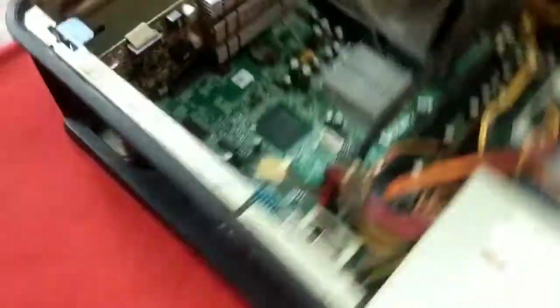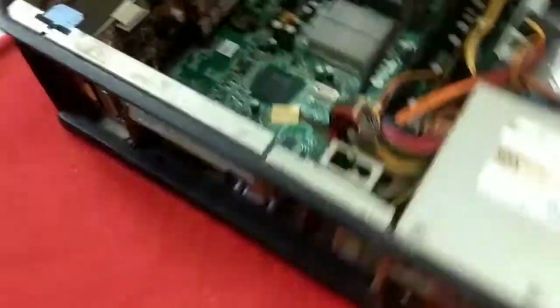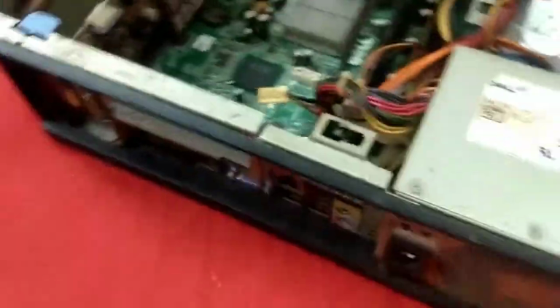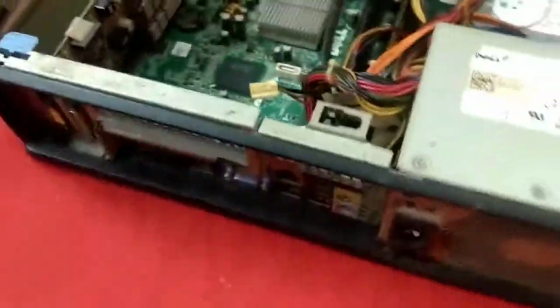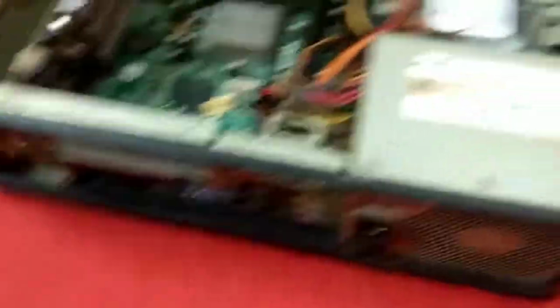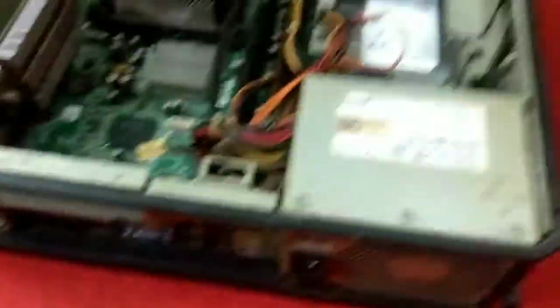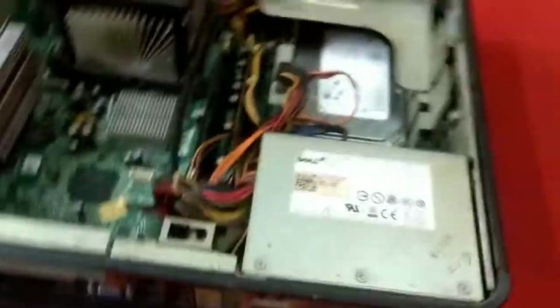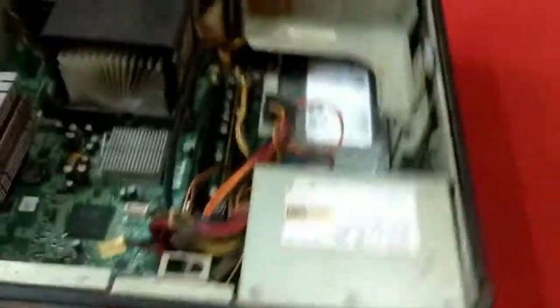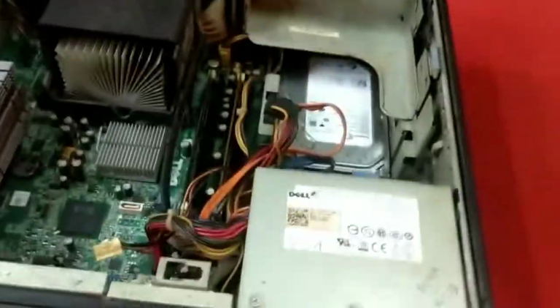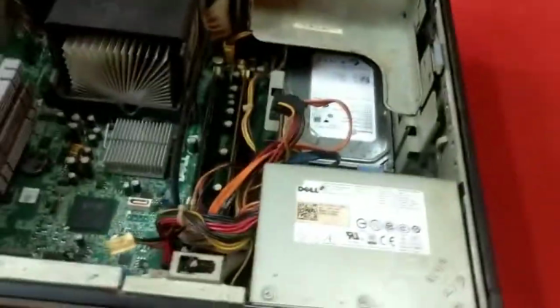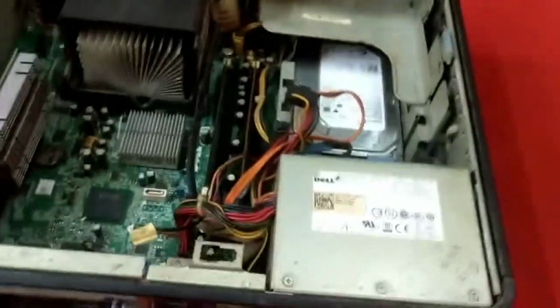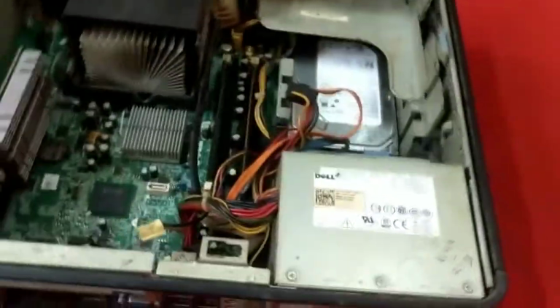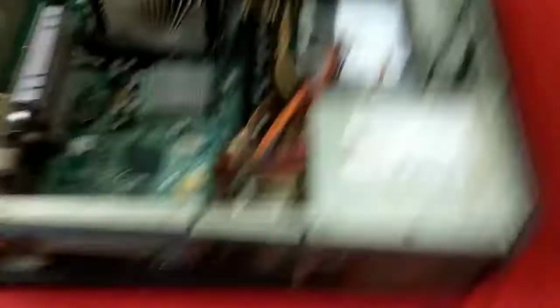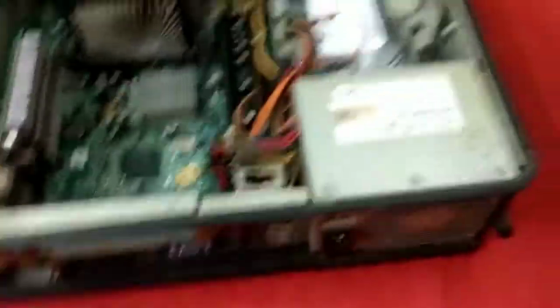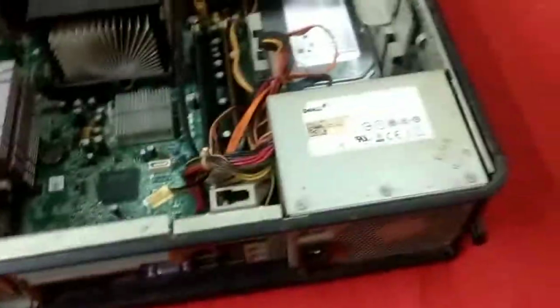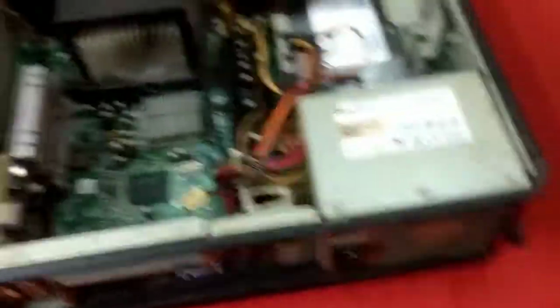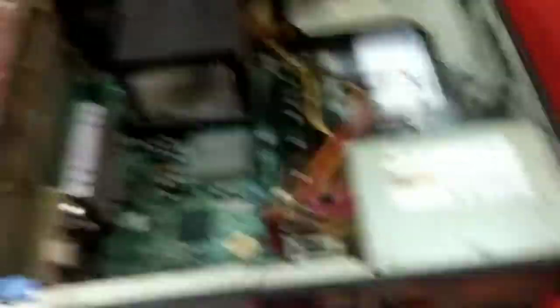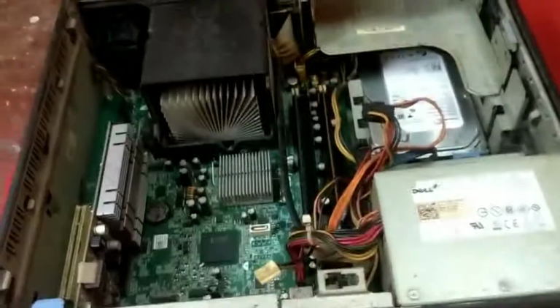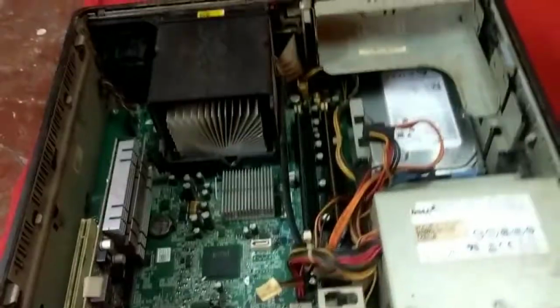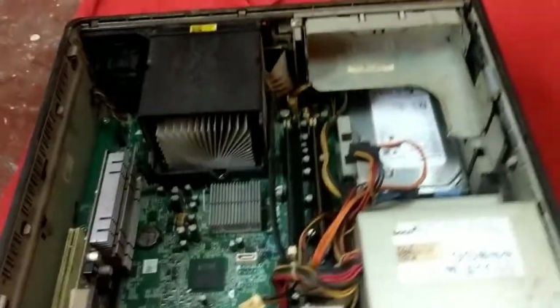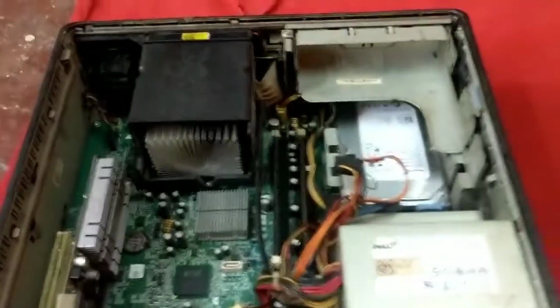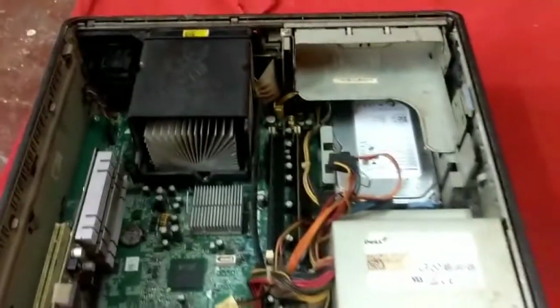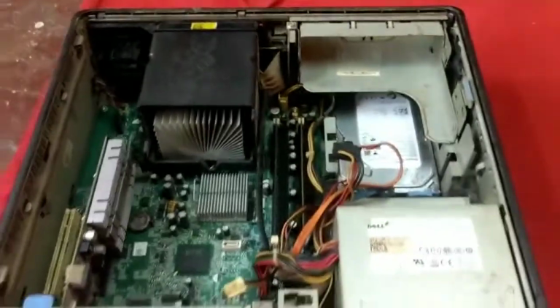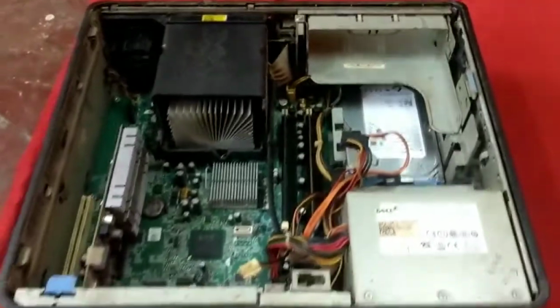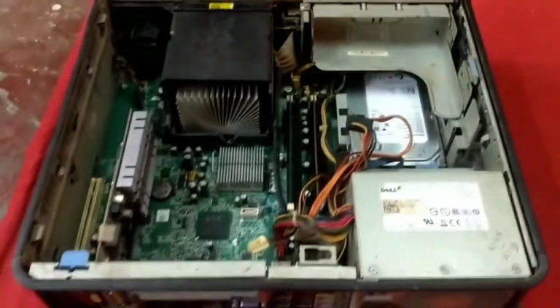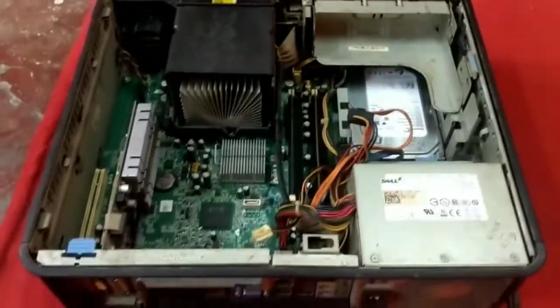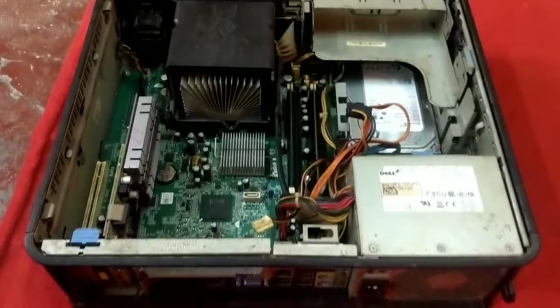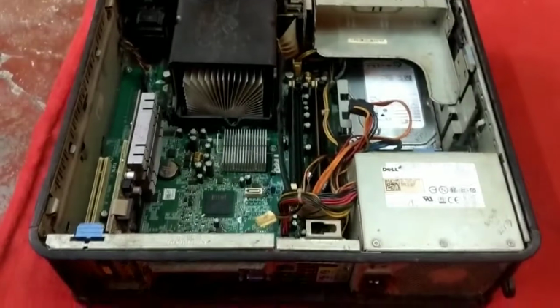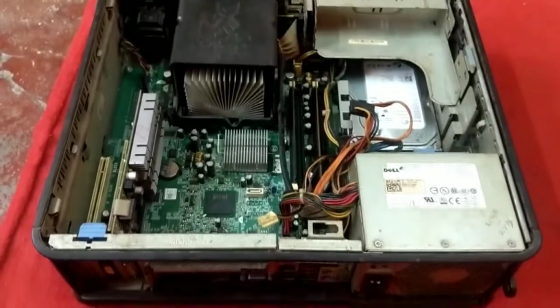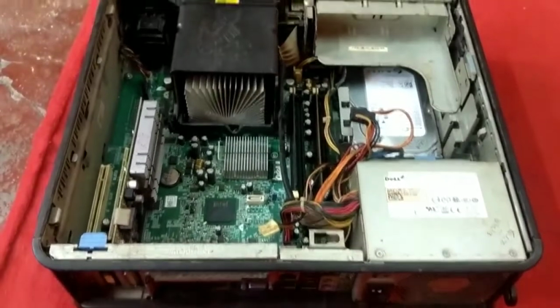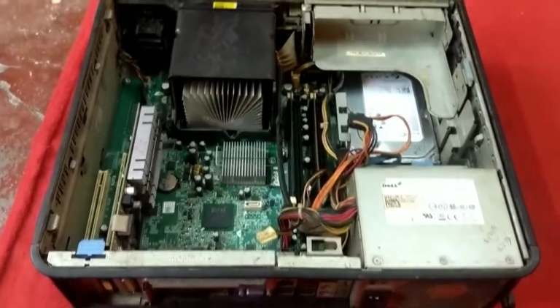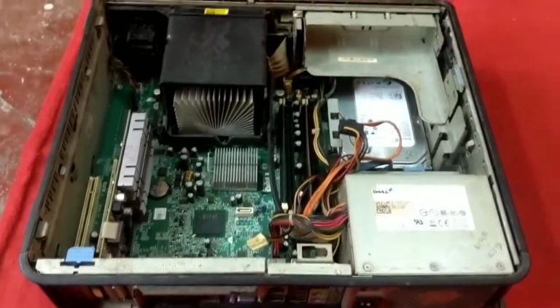You cannot attach any bigger graphic cards in this machine — you need a low profile one.